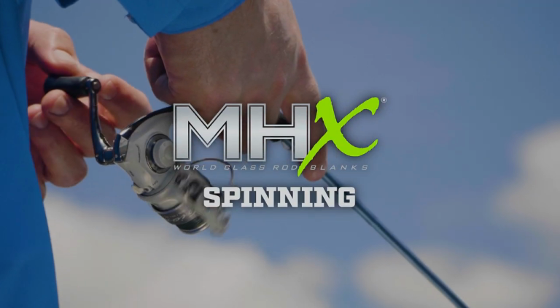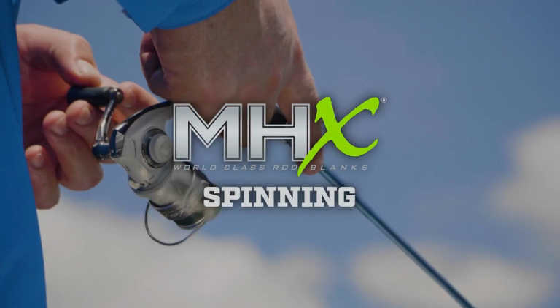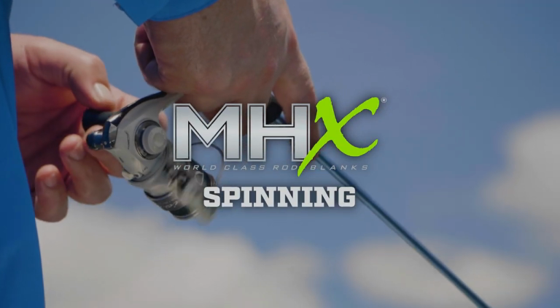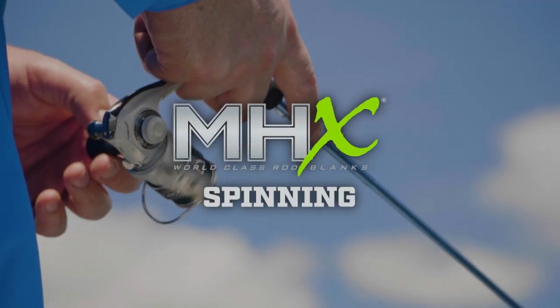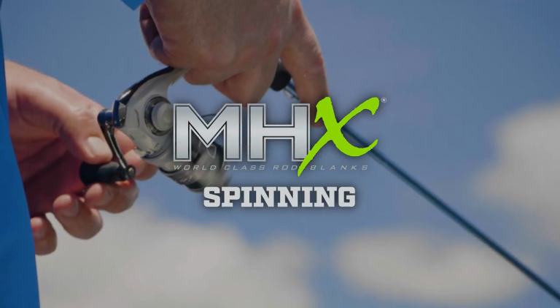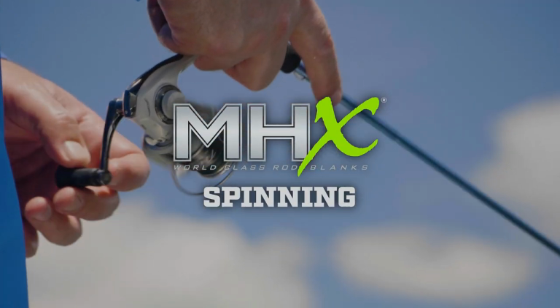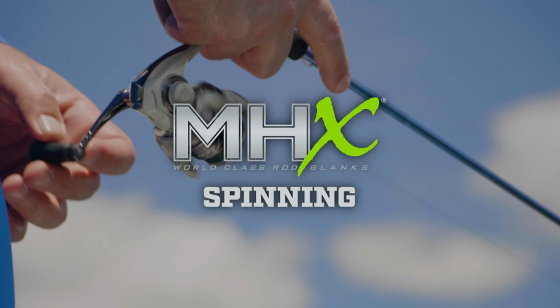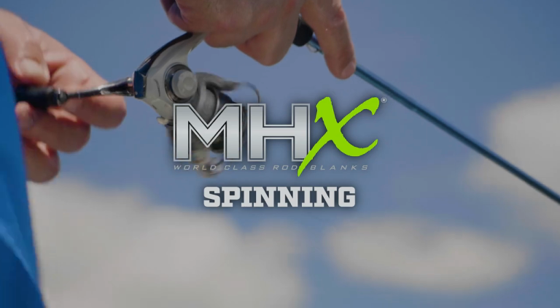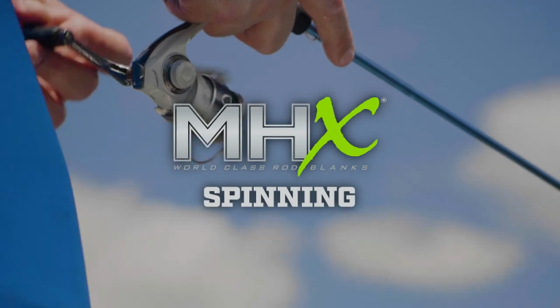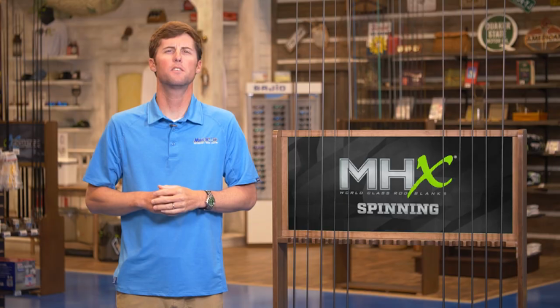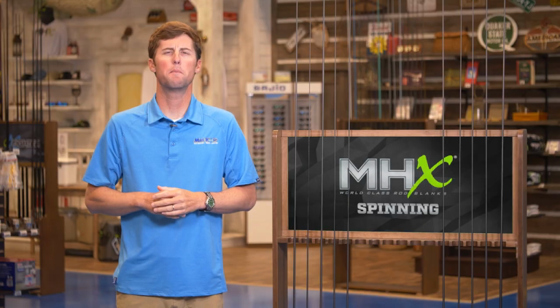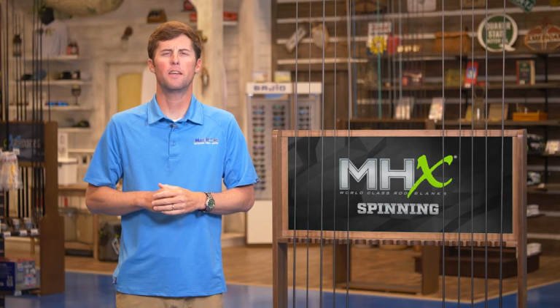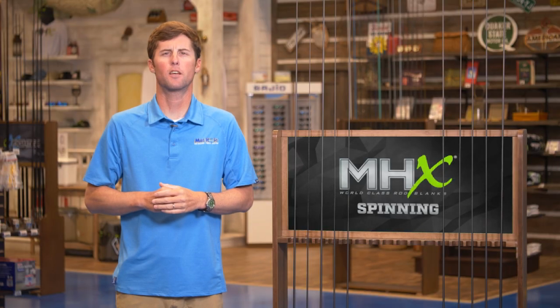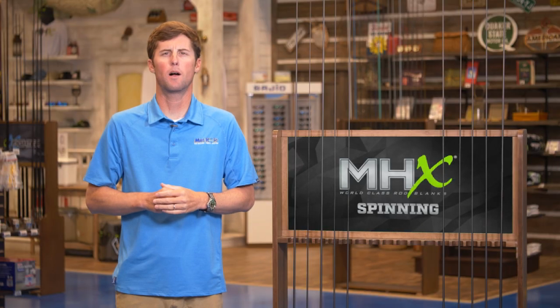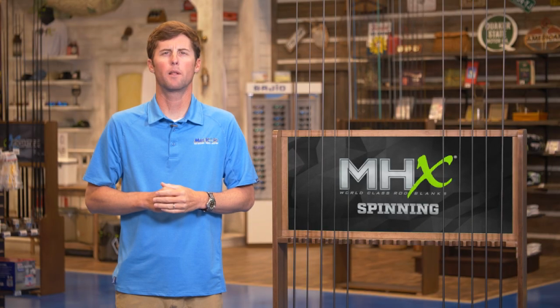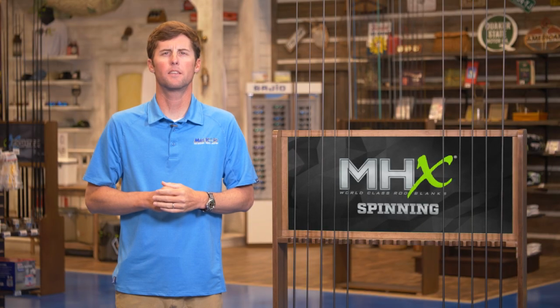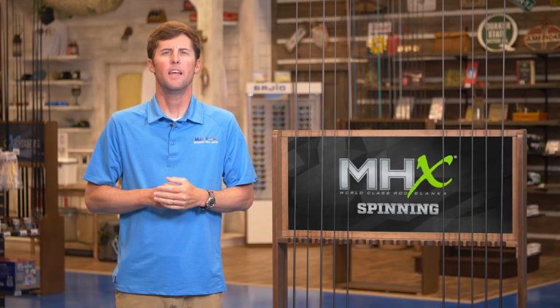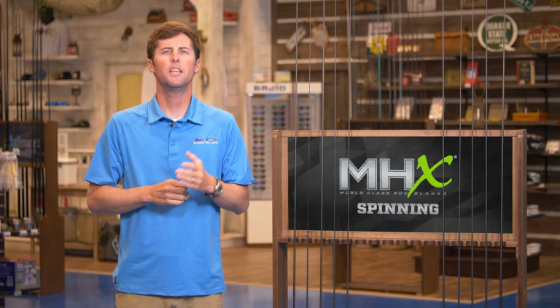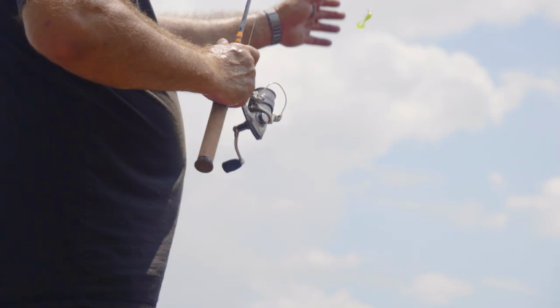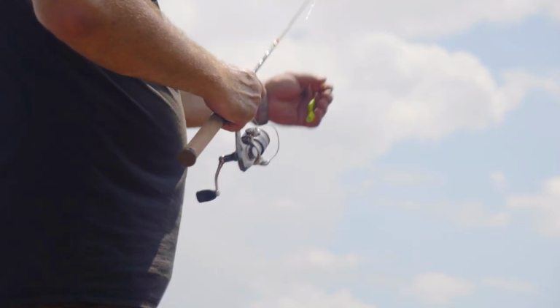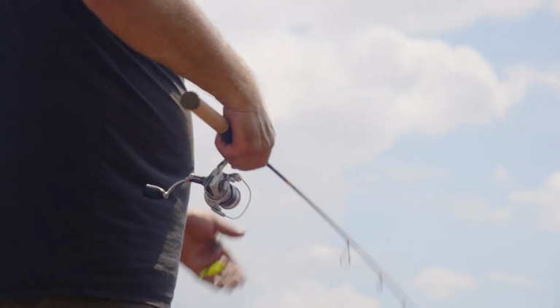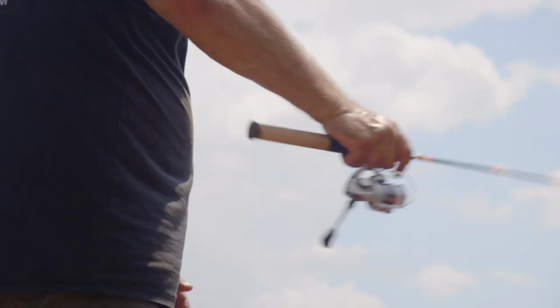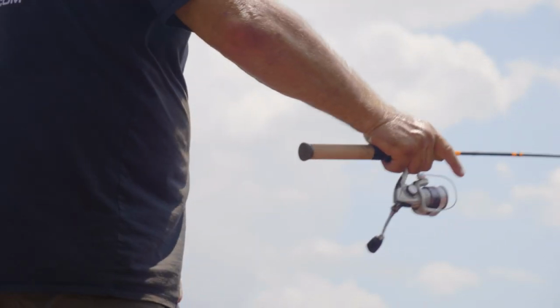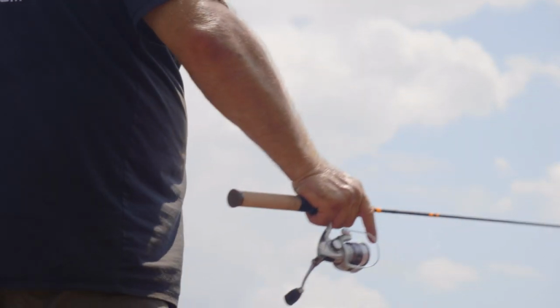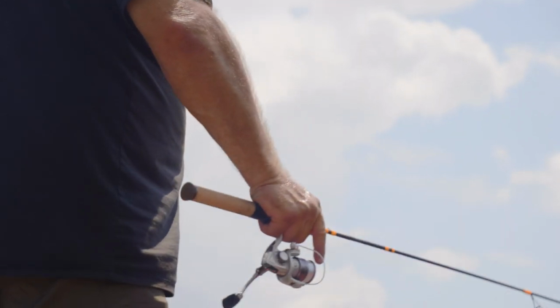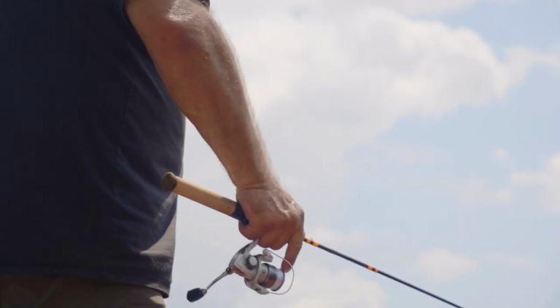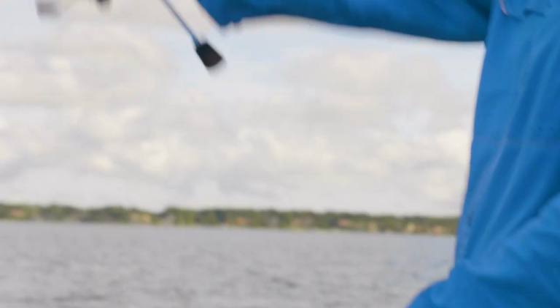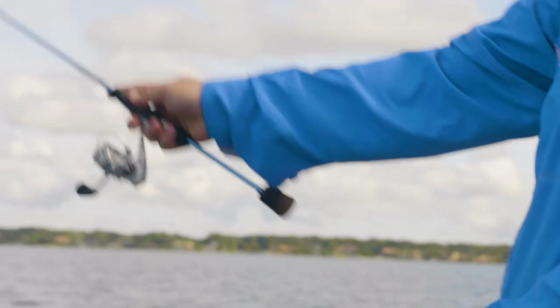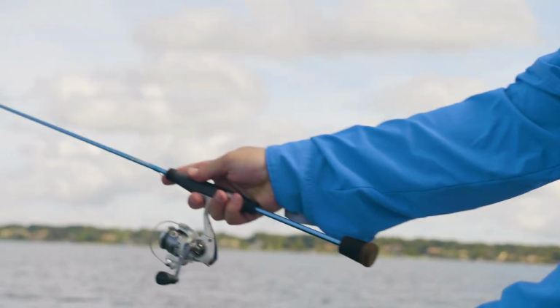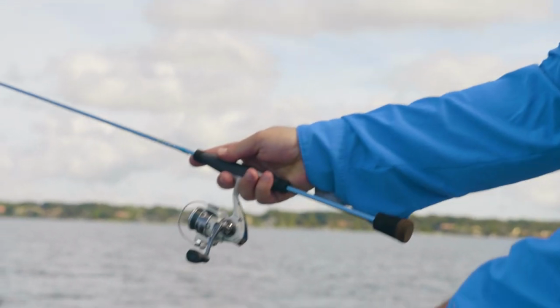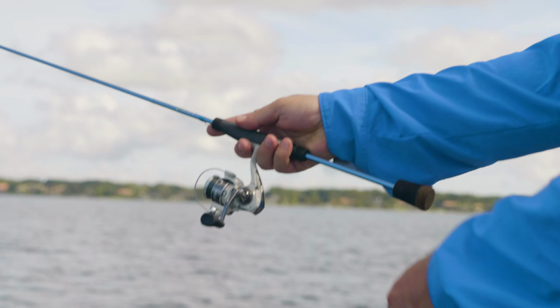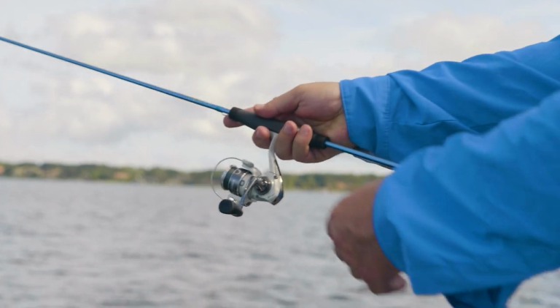This is the Spinning Series from MHX Rodblanks. It is perfect for ultralight and light applications.